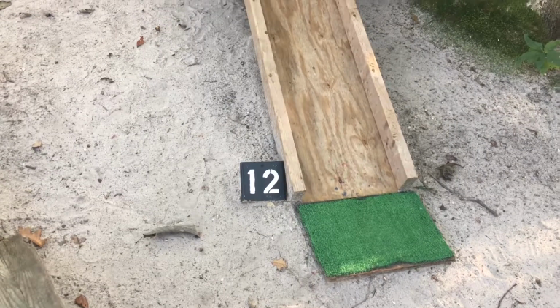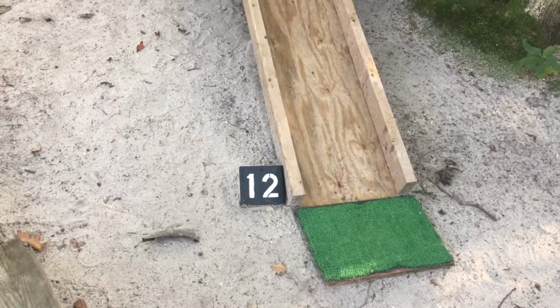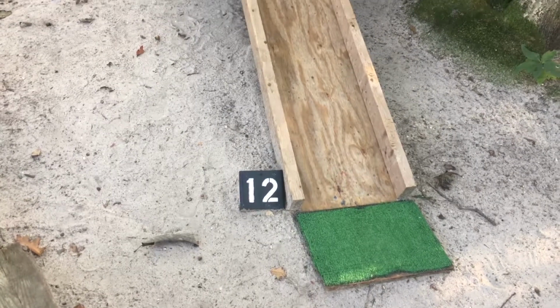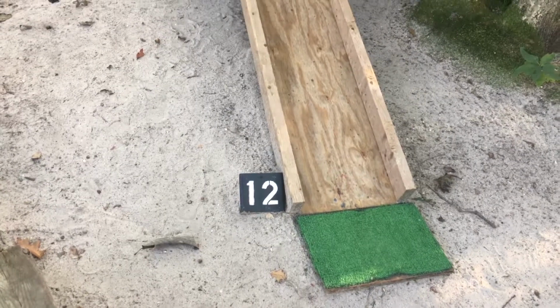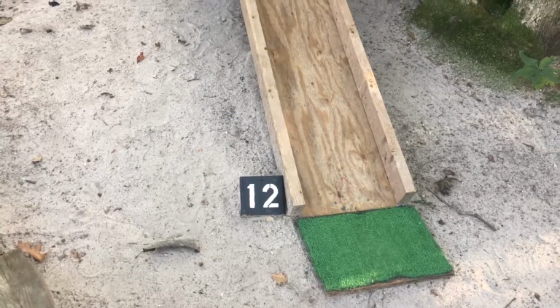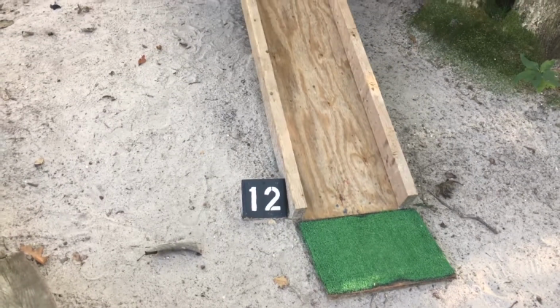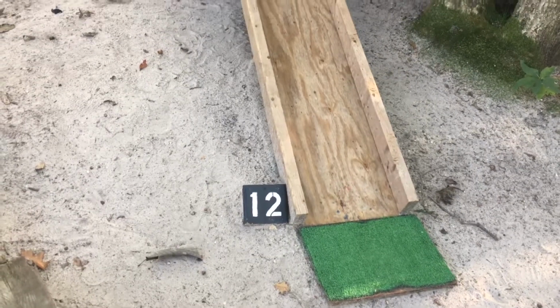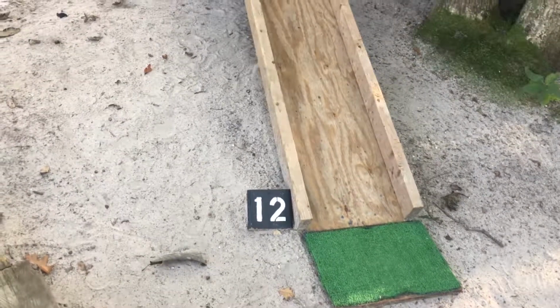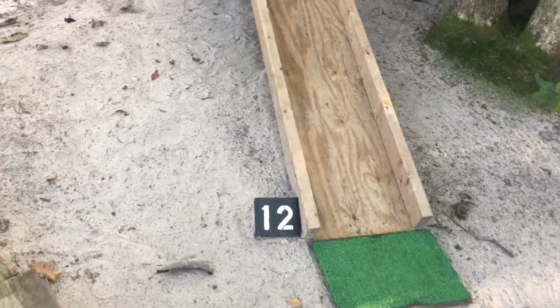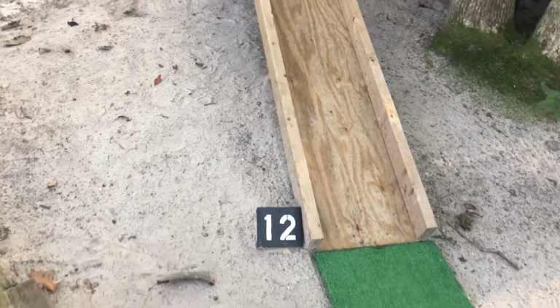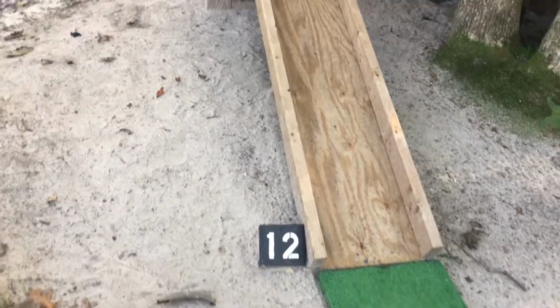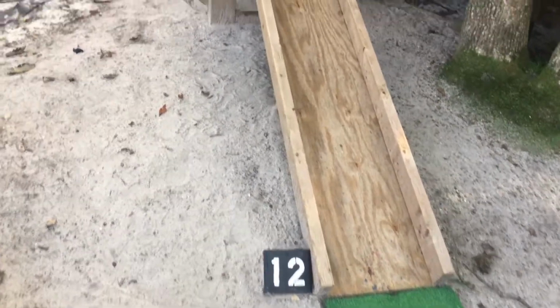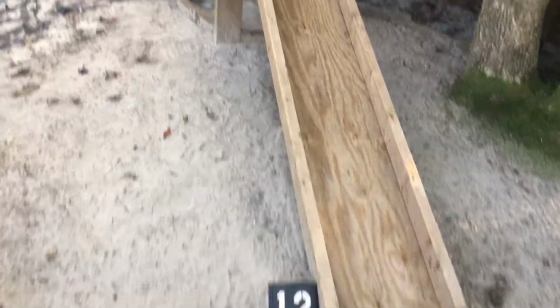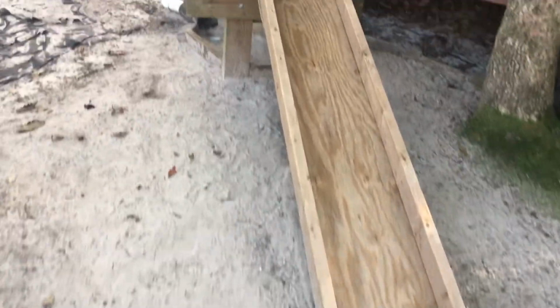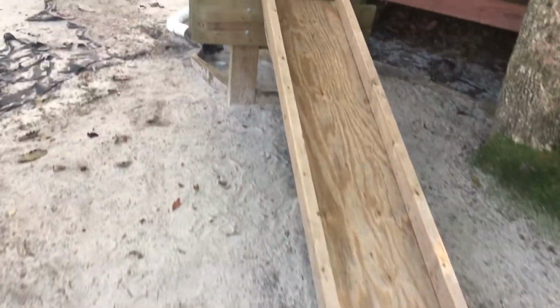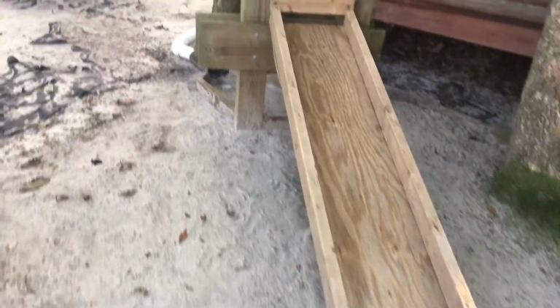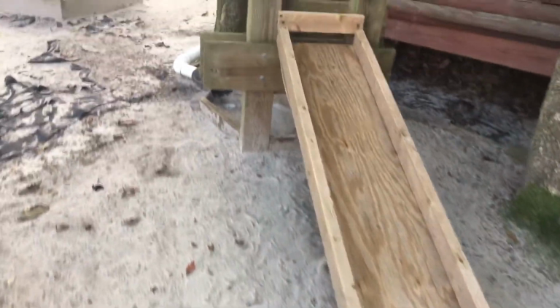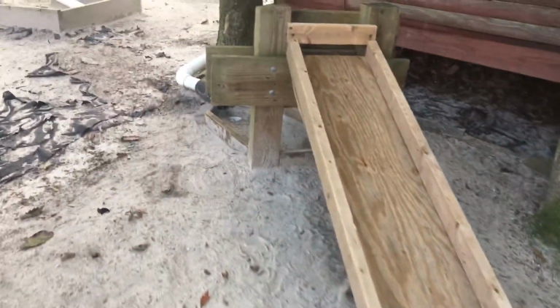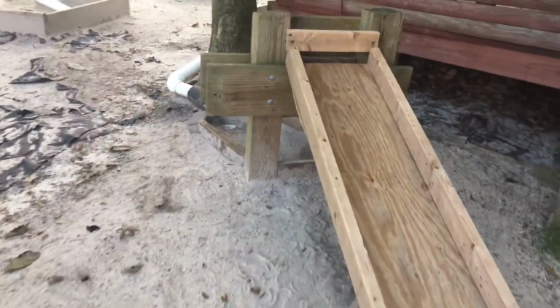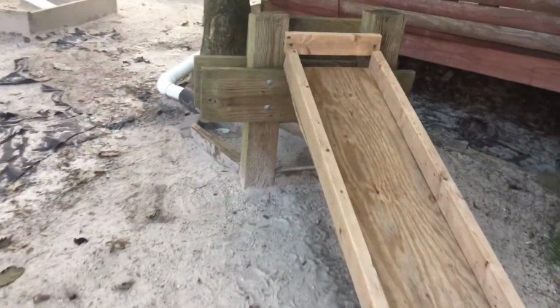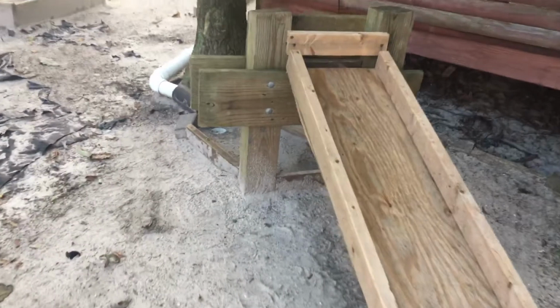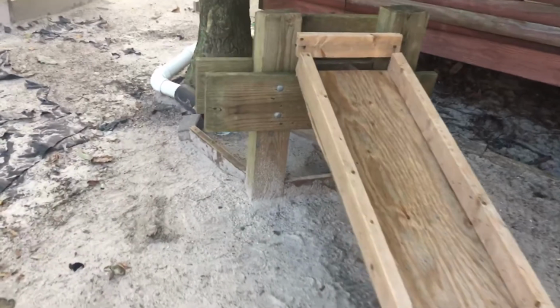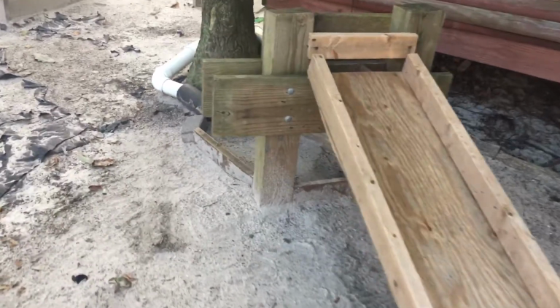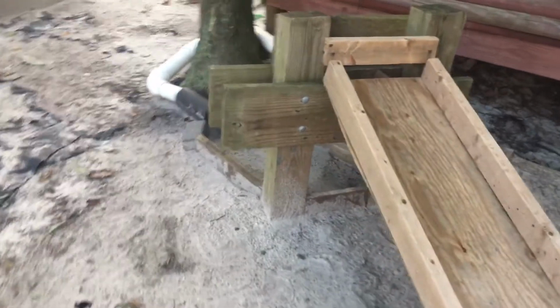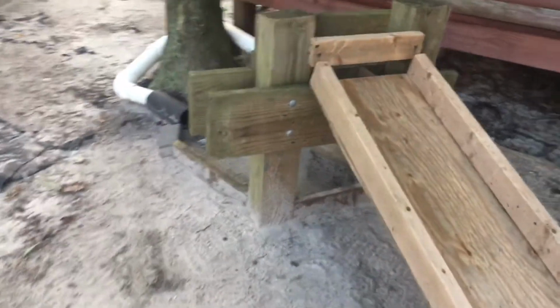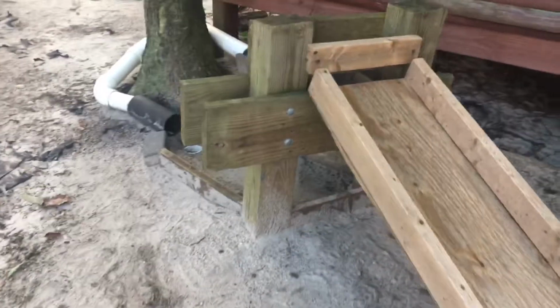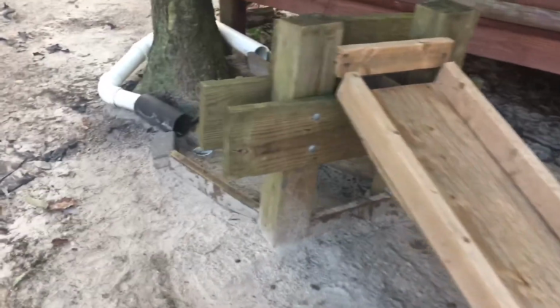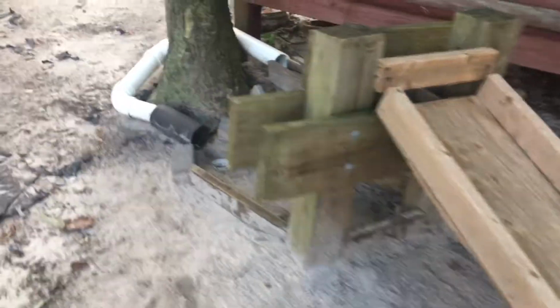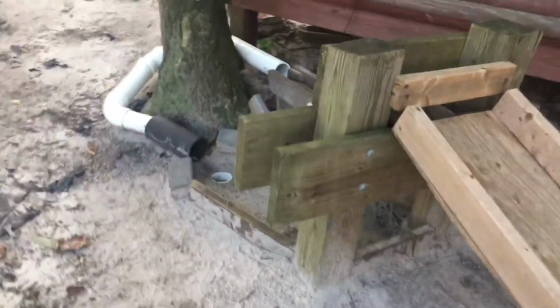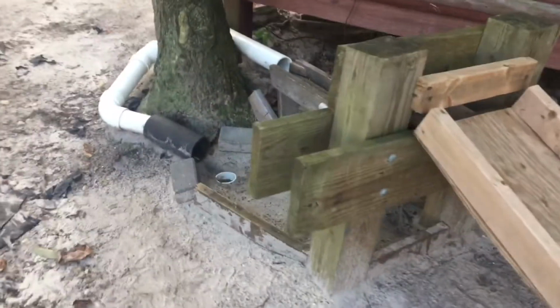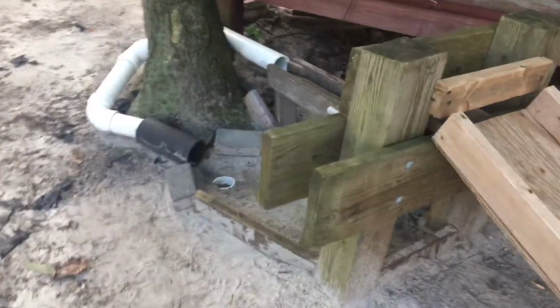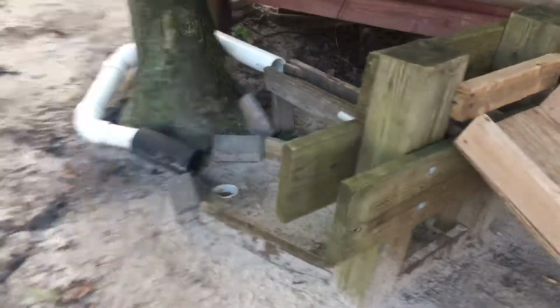Today we're going to be doing an in-depth tour of hole number 12, one of my favorite holes of this year — and I have a lot of favorites.